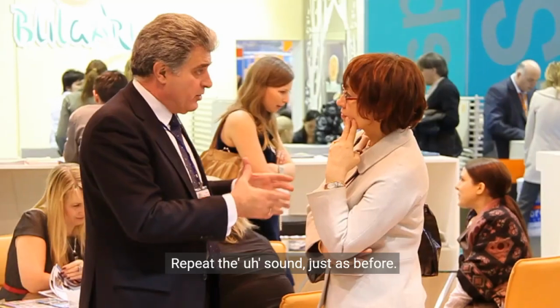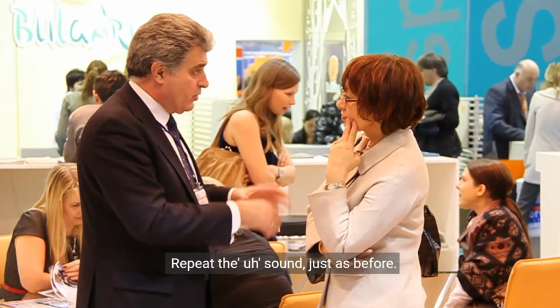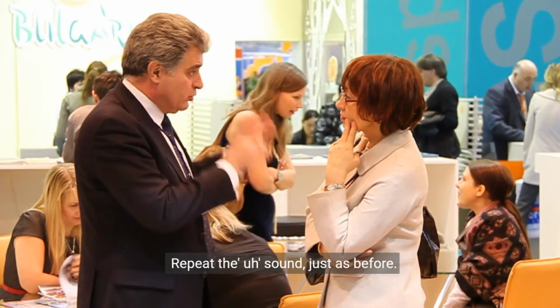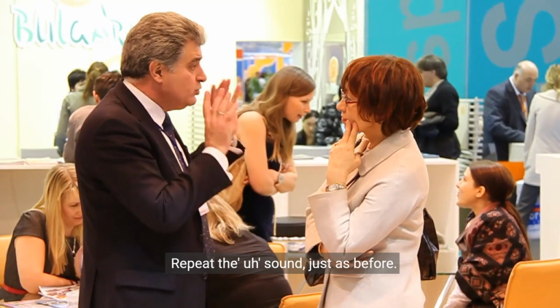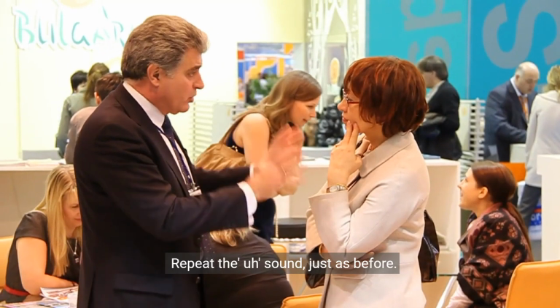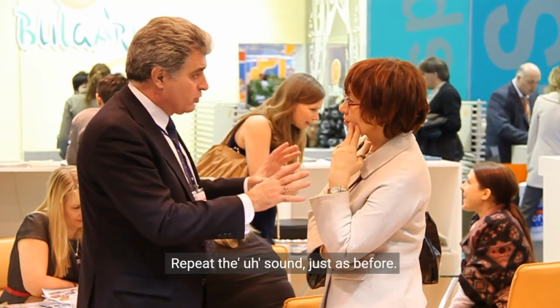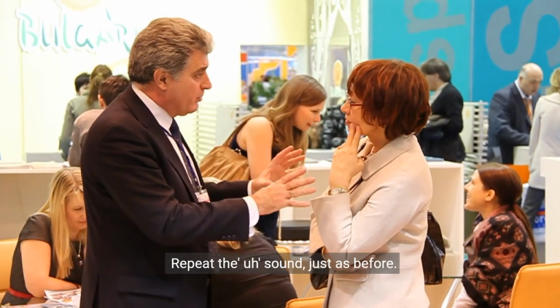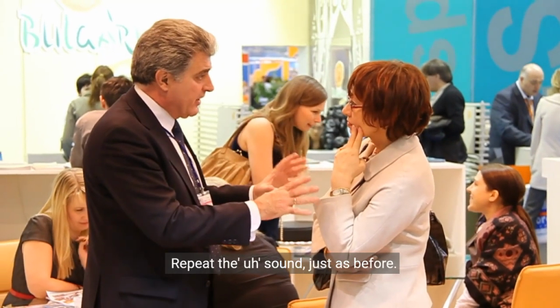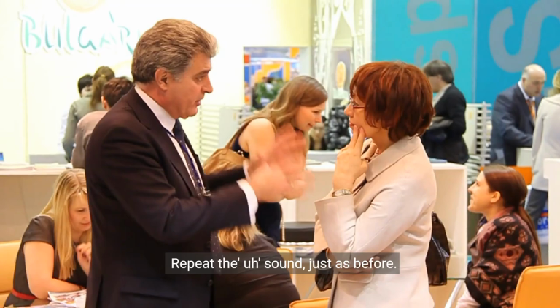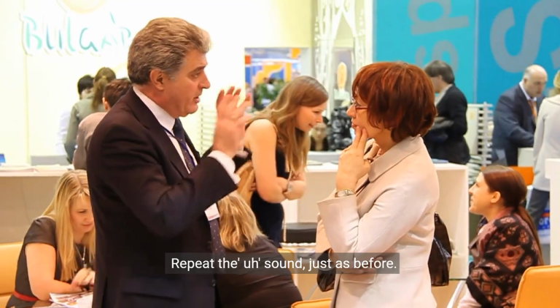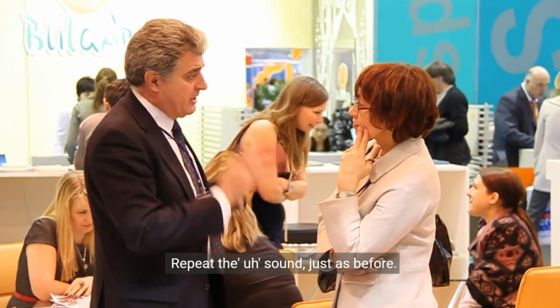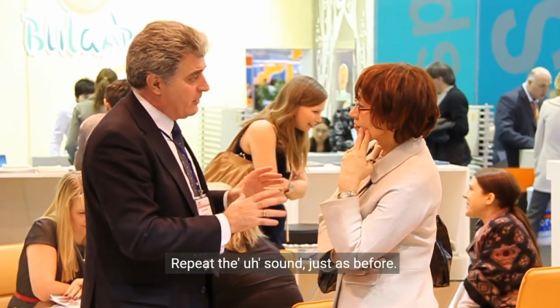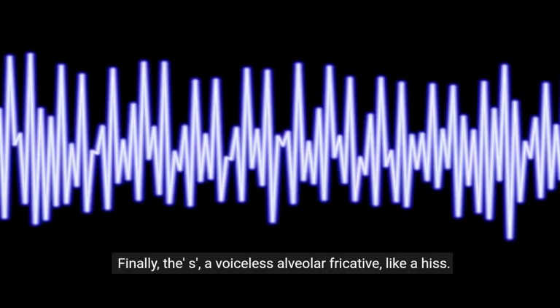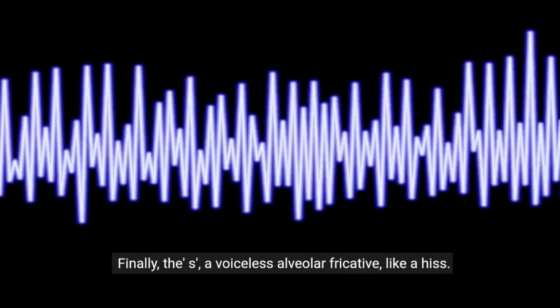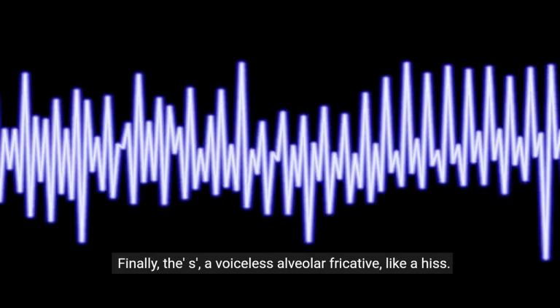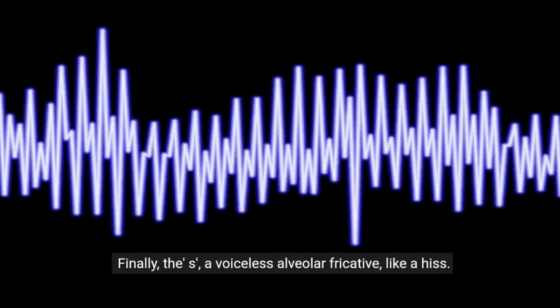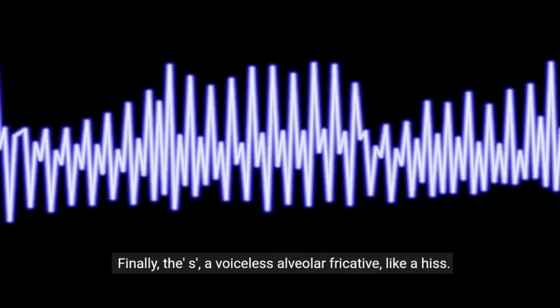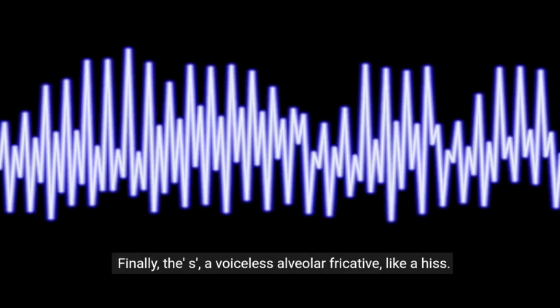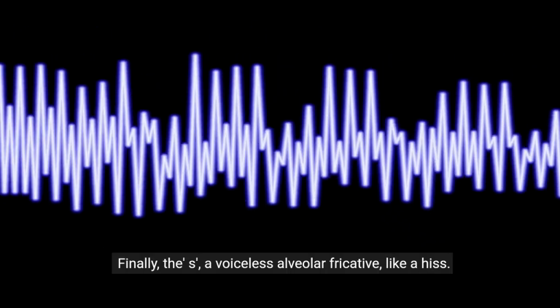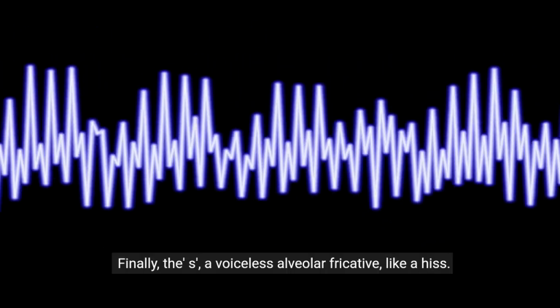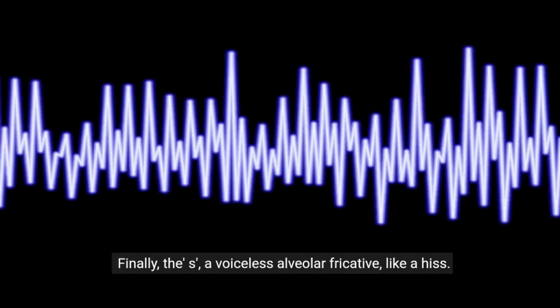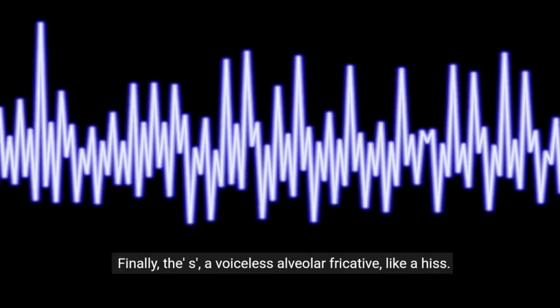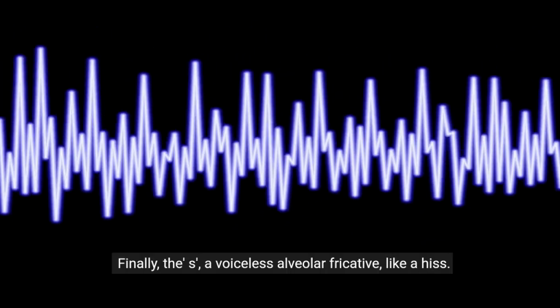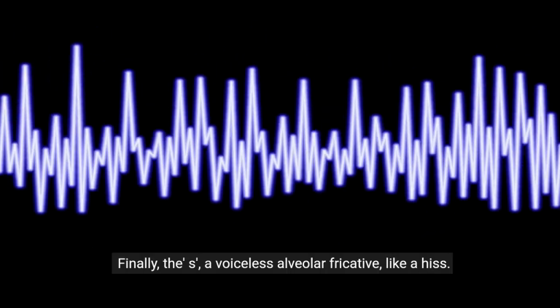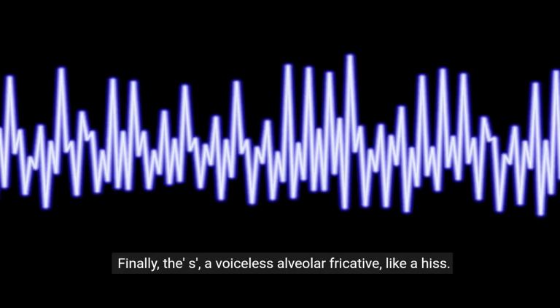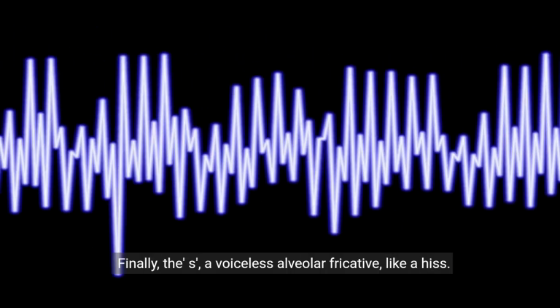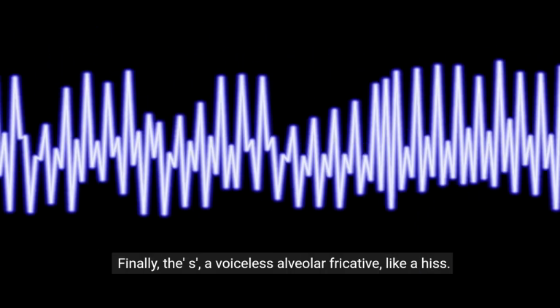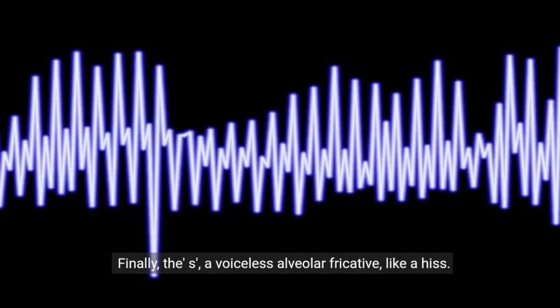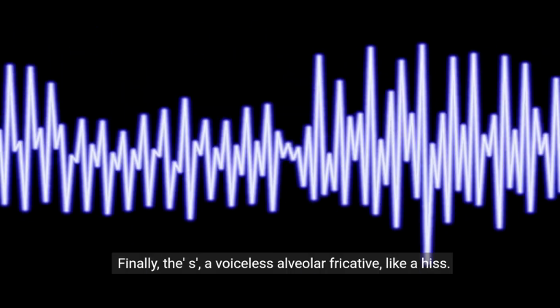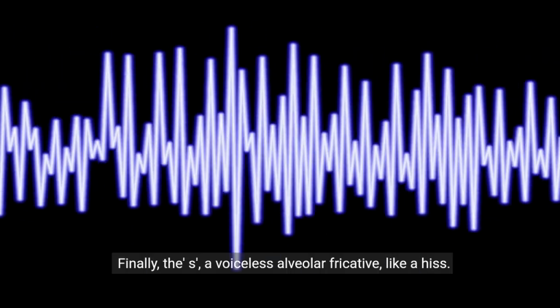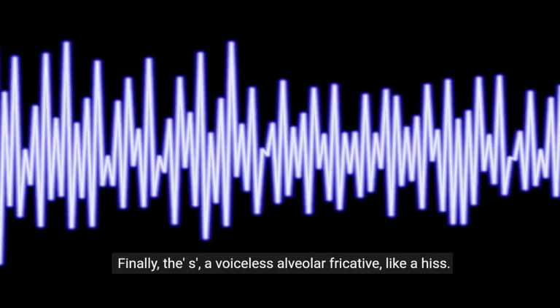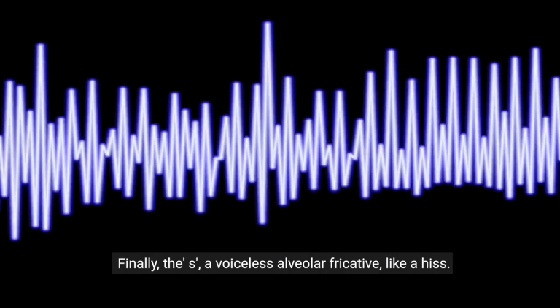Repeat the uh sound just as before. Finally, the S, a voiceless alveolar fricative like a hiss.